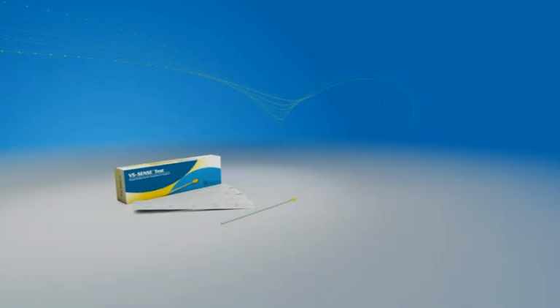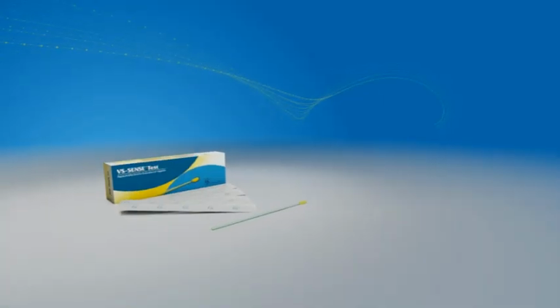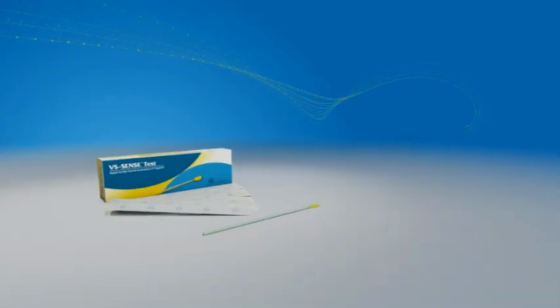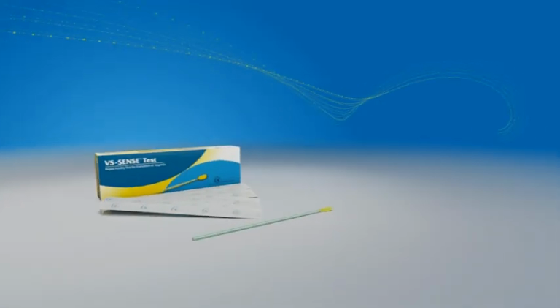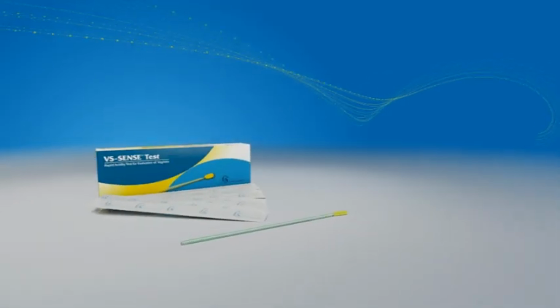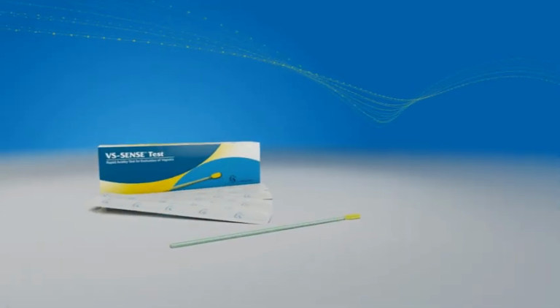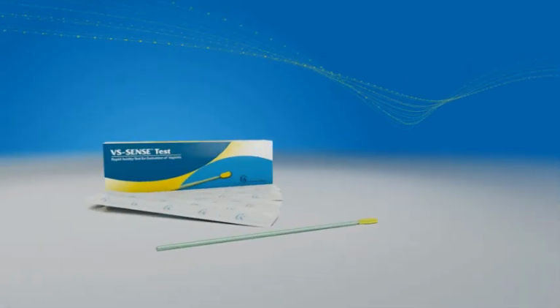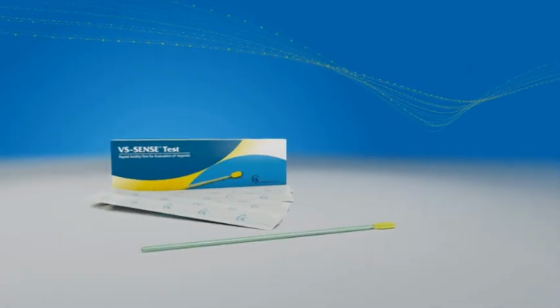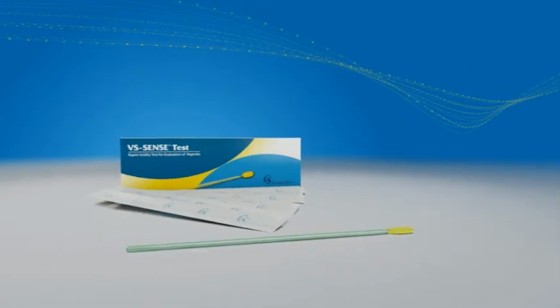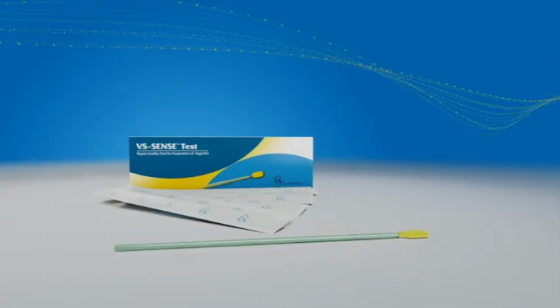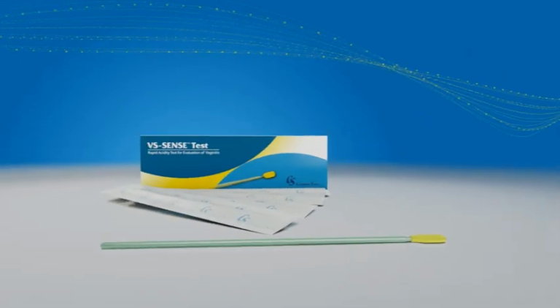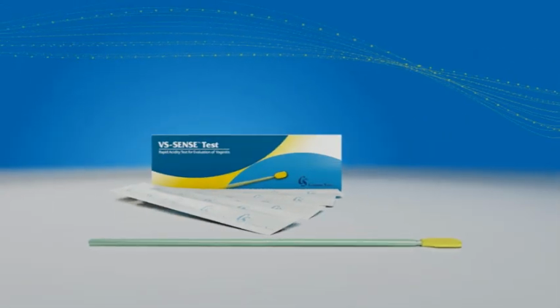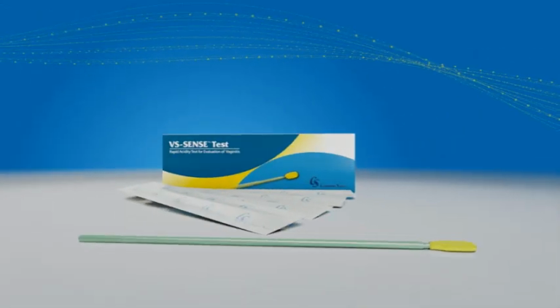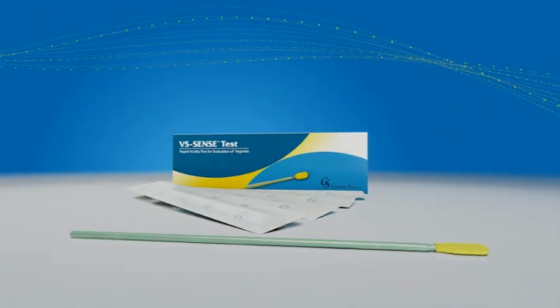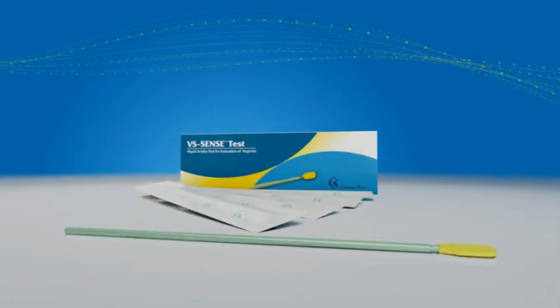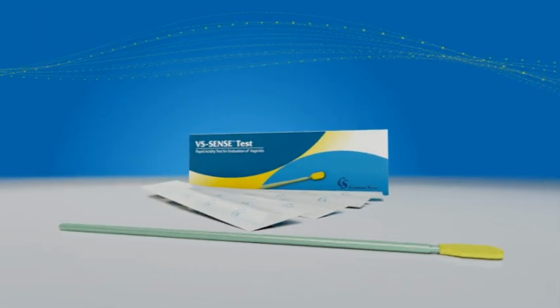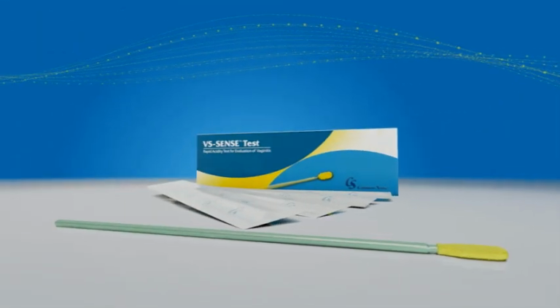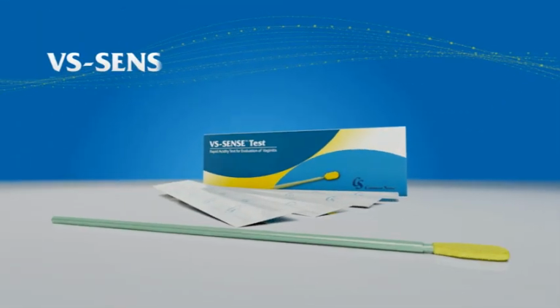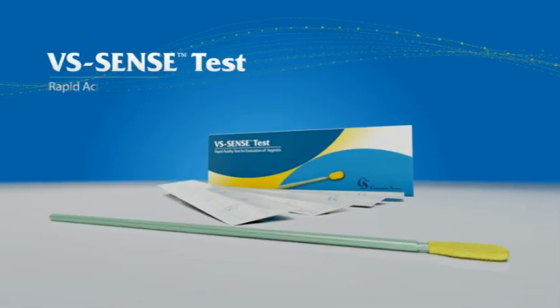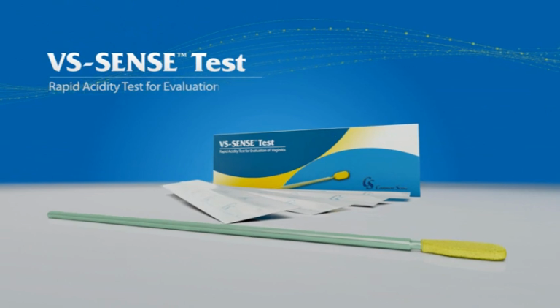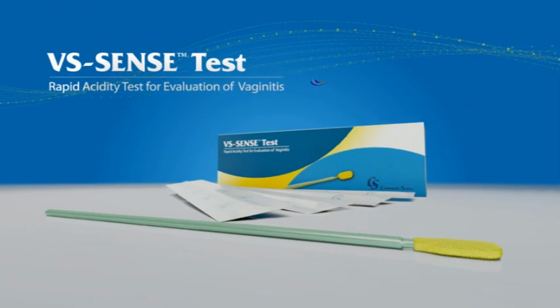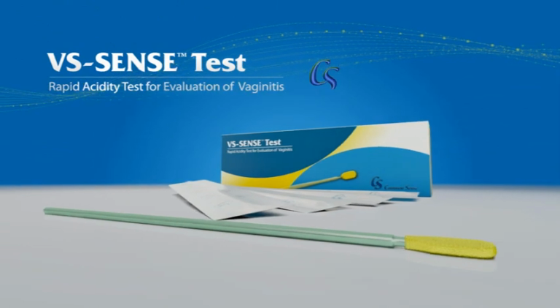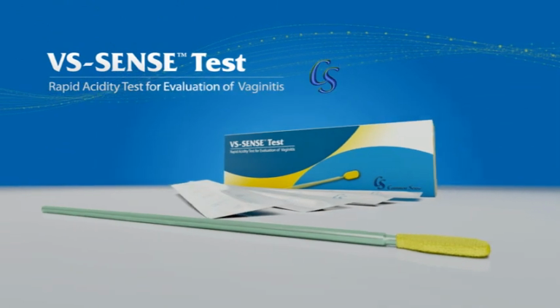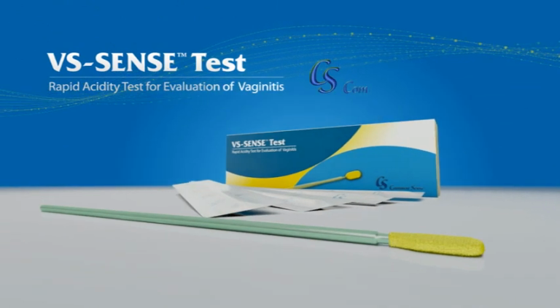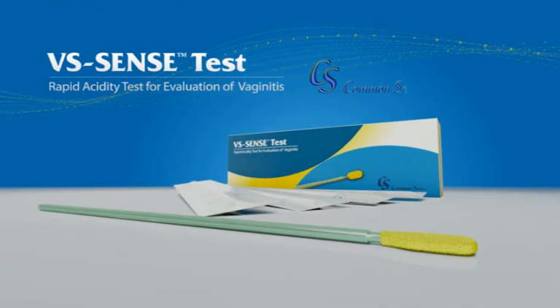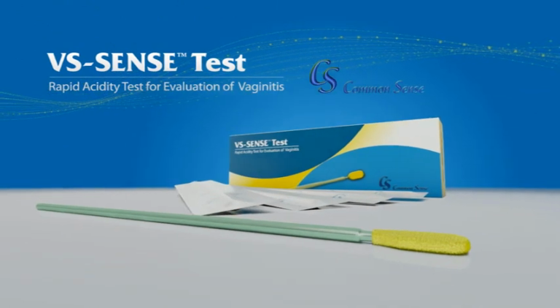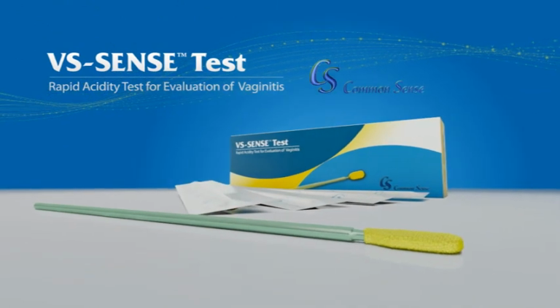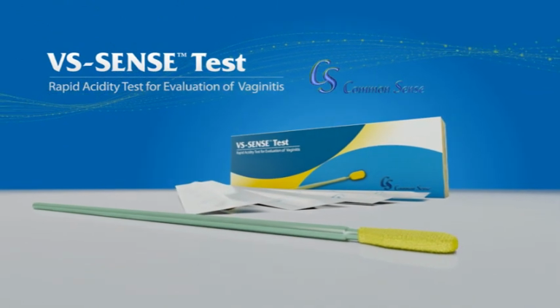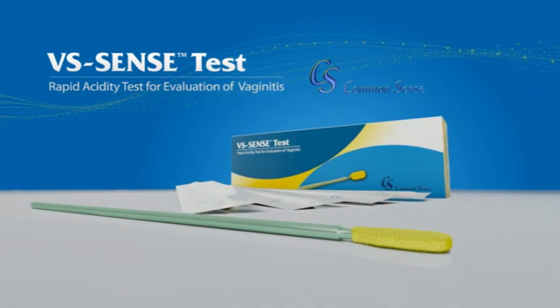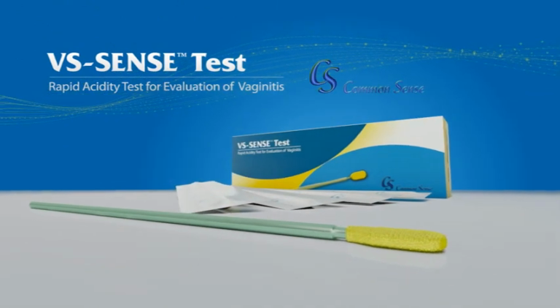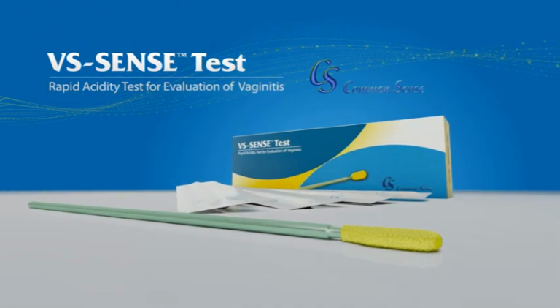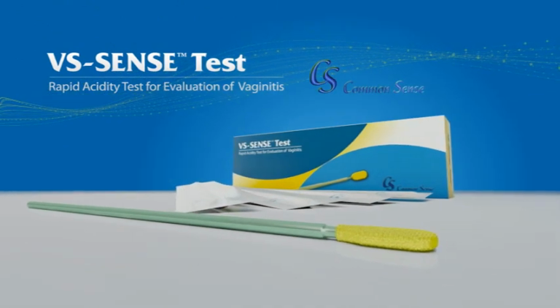Better patient care in cases of vaginal infection with VS Sense Test from Common Sense.